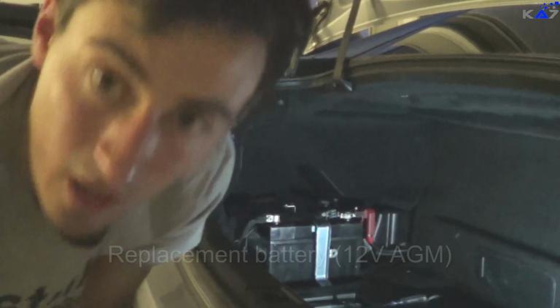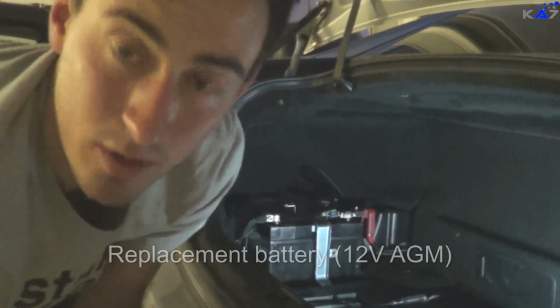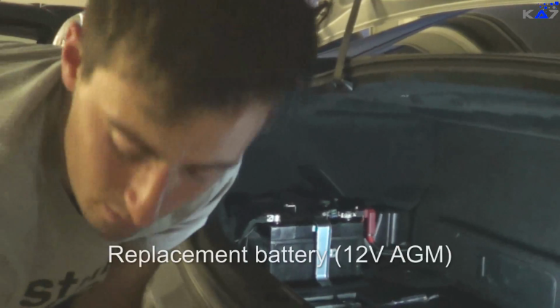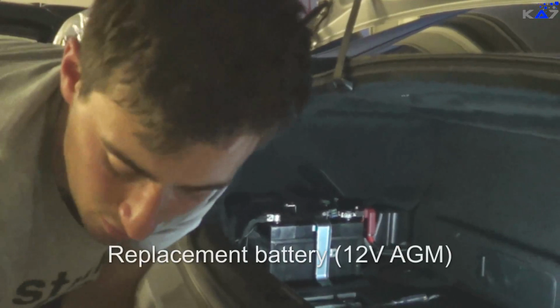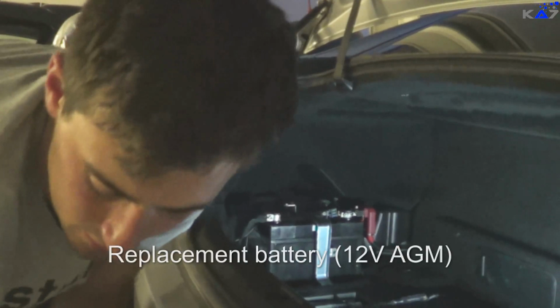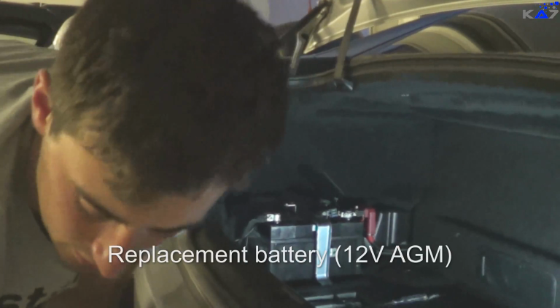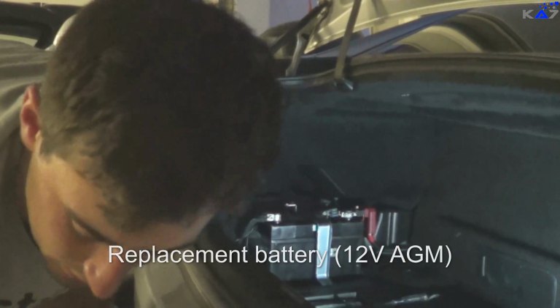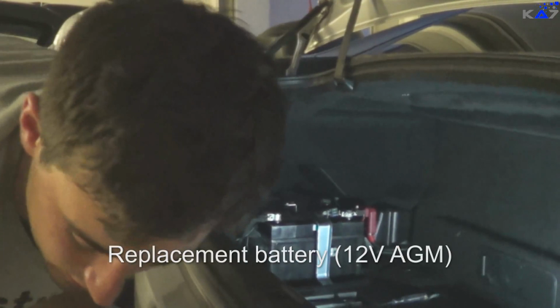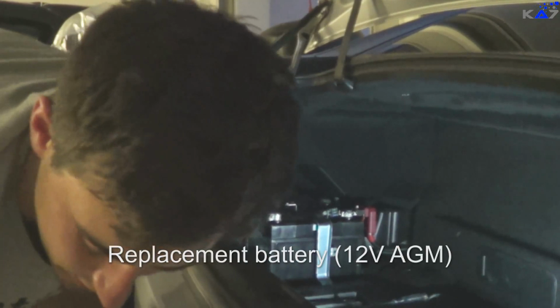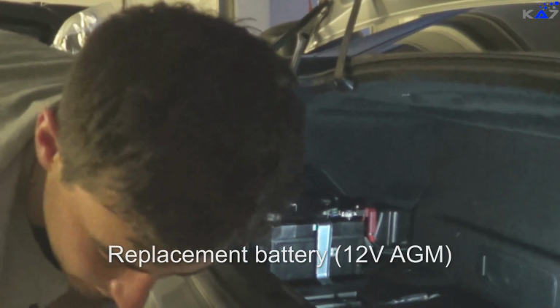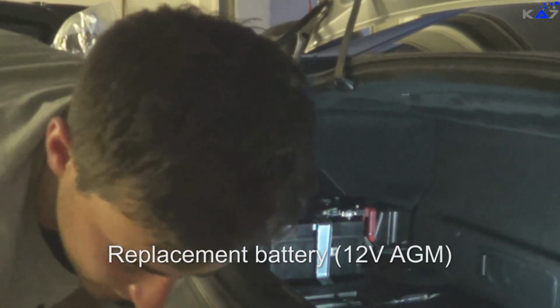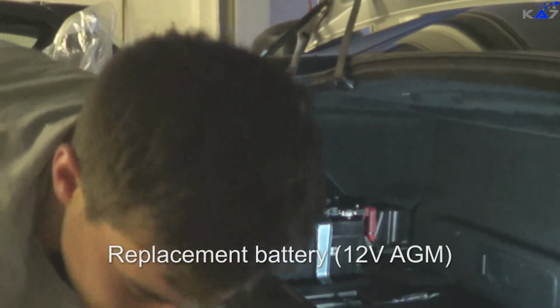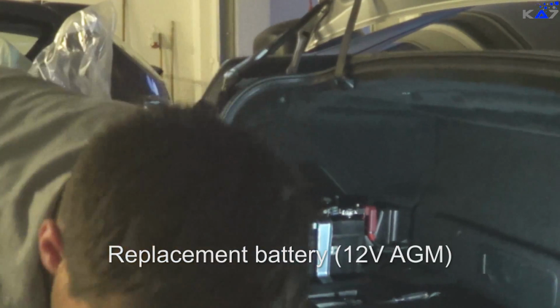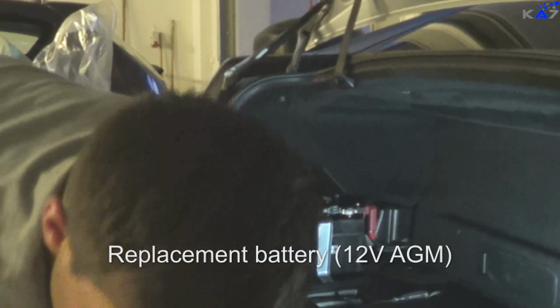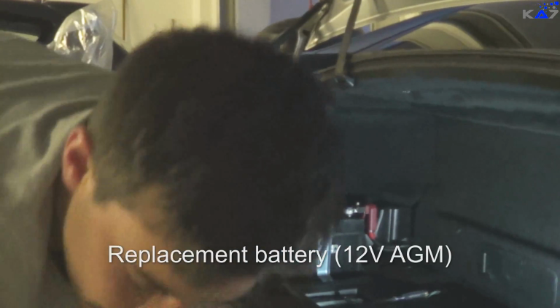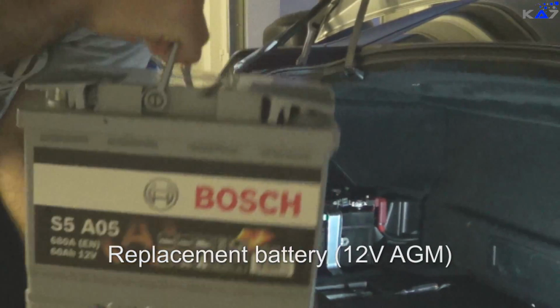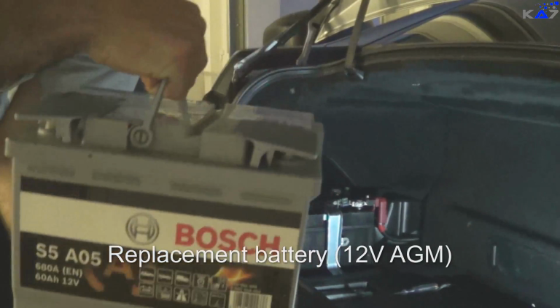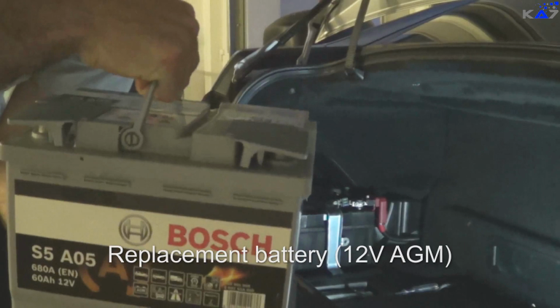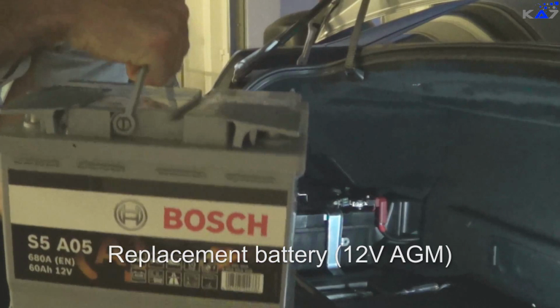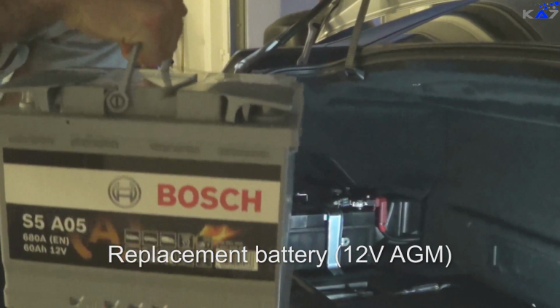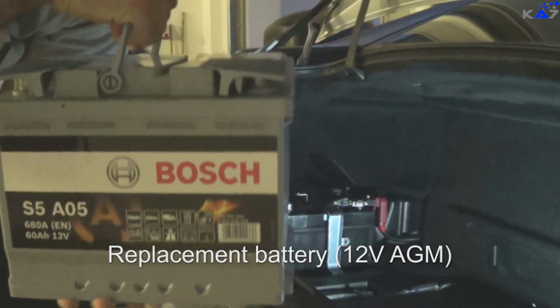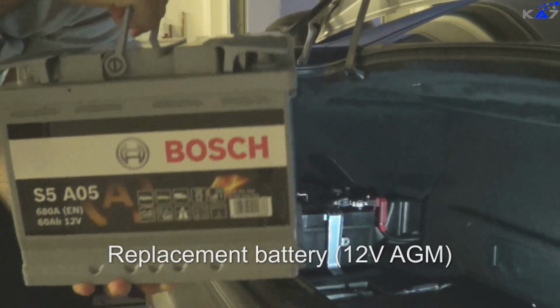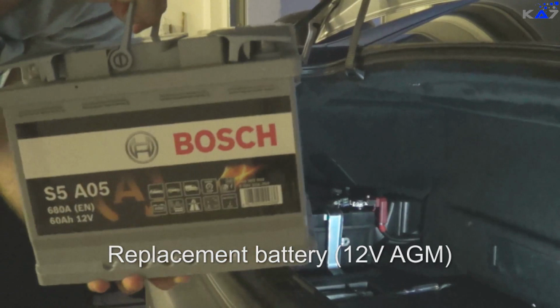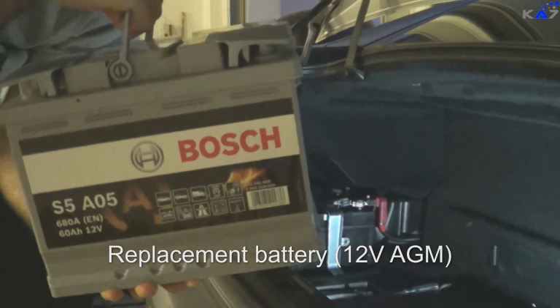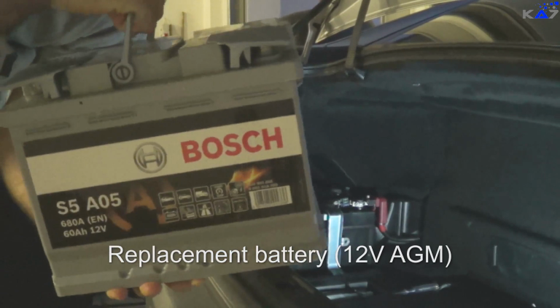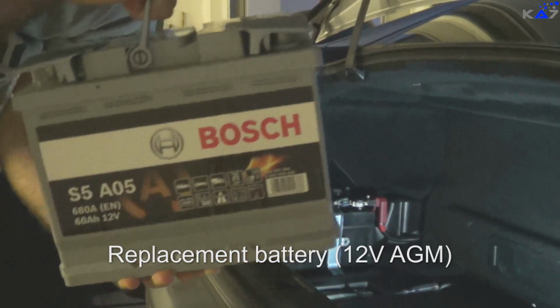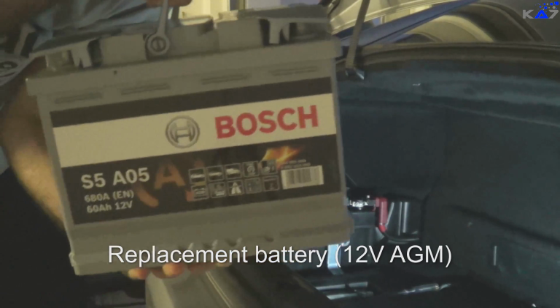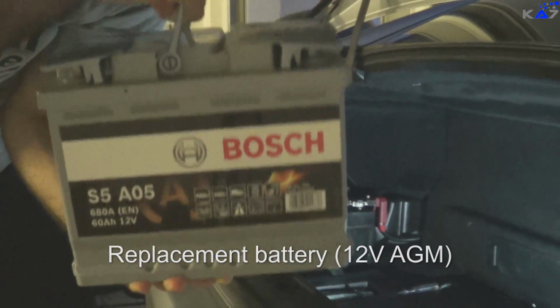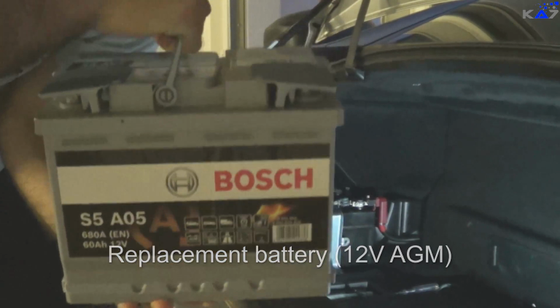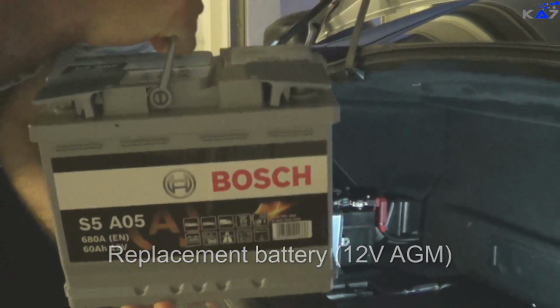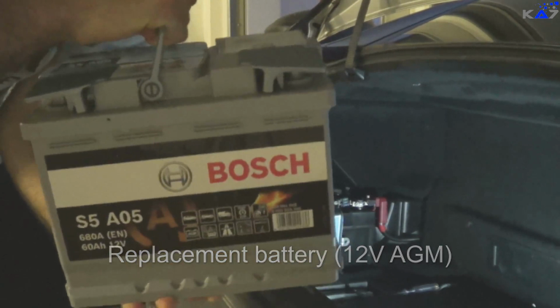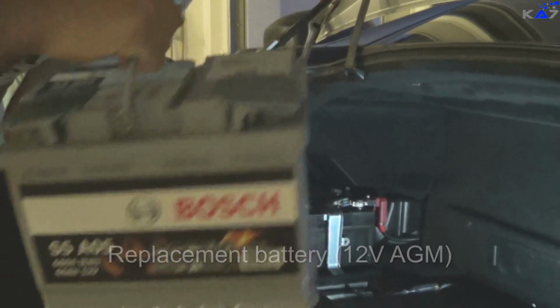I already bought another battery. It's the Bosch S5 A05.